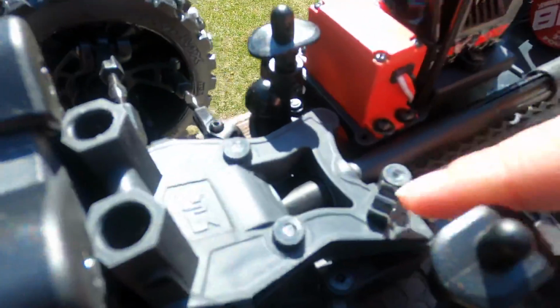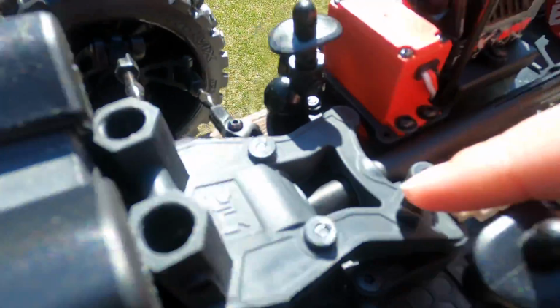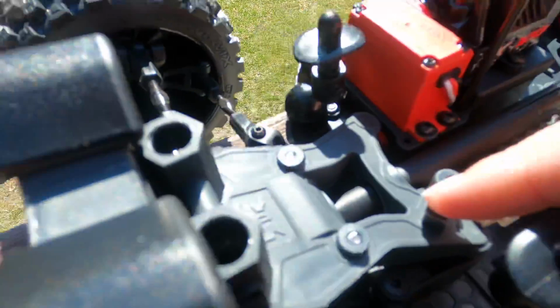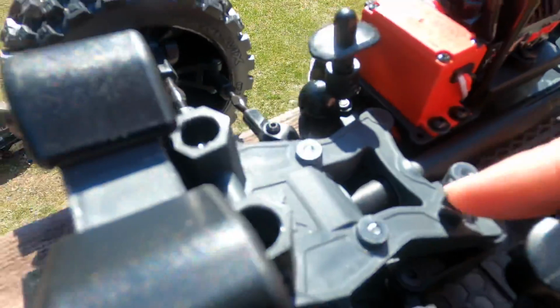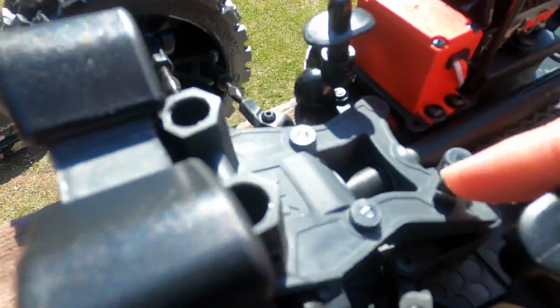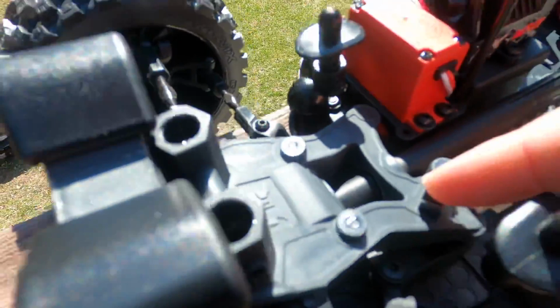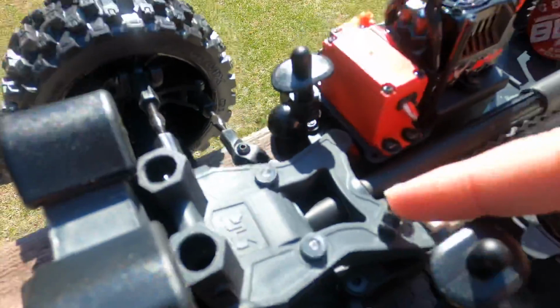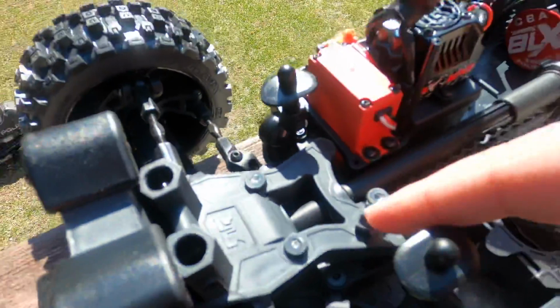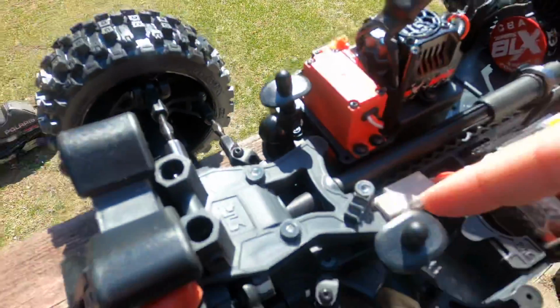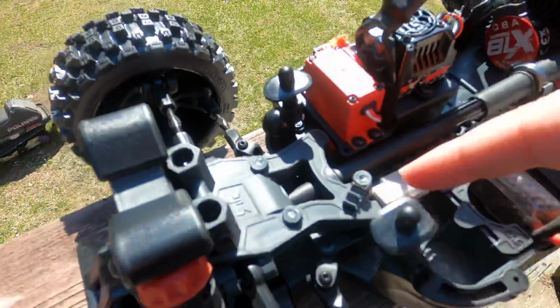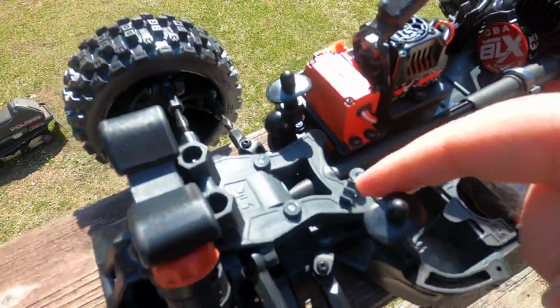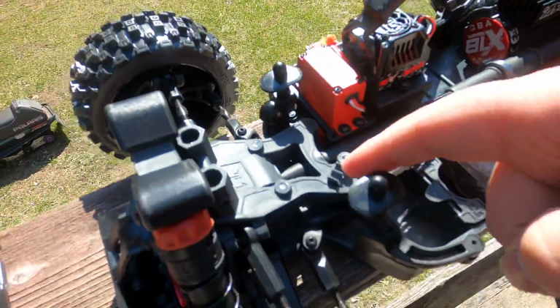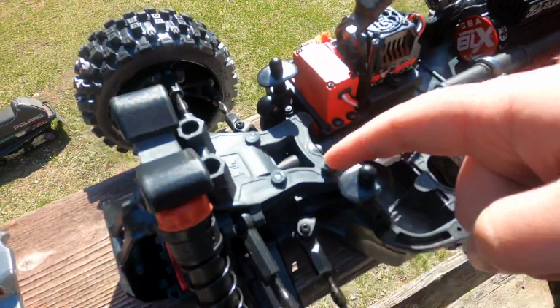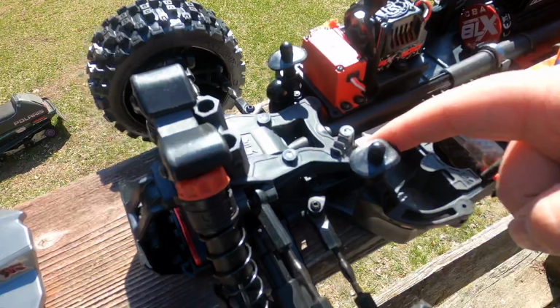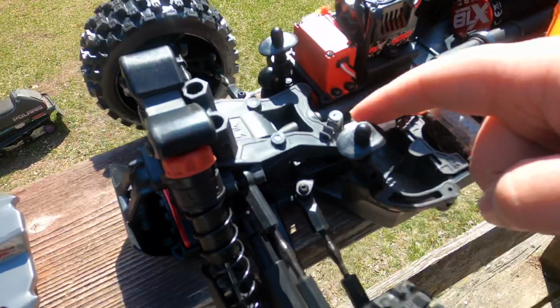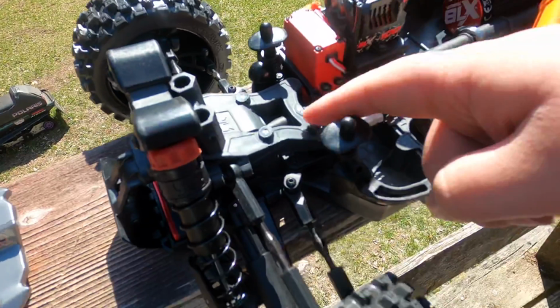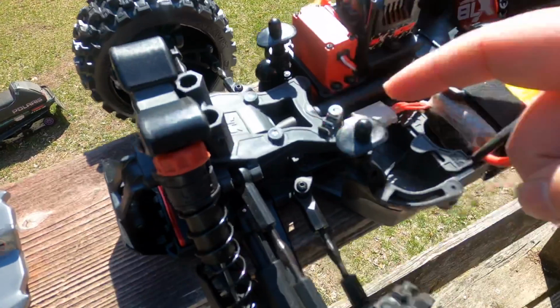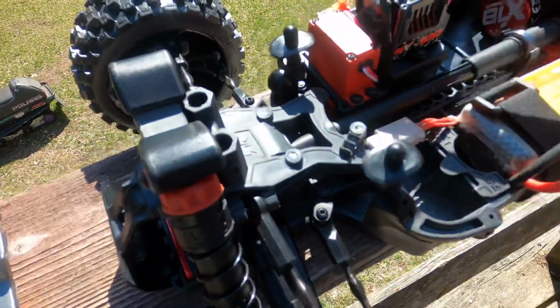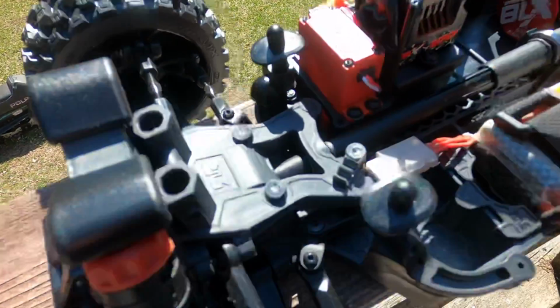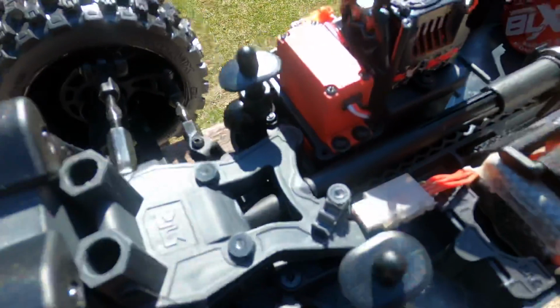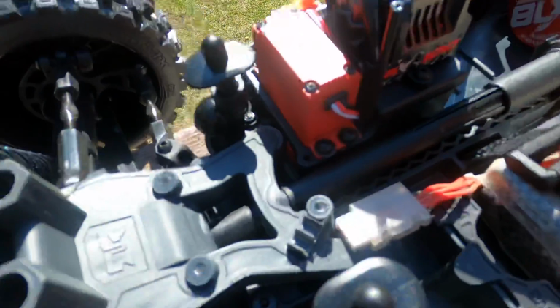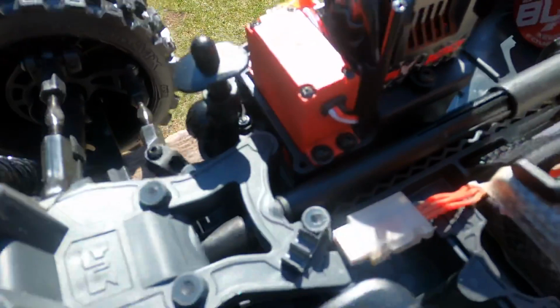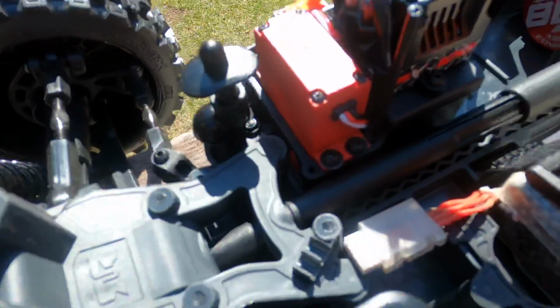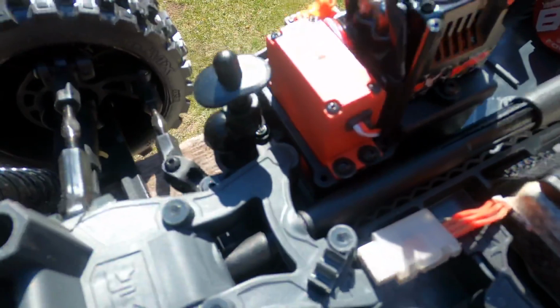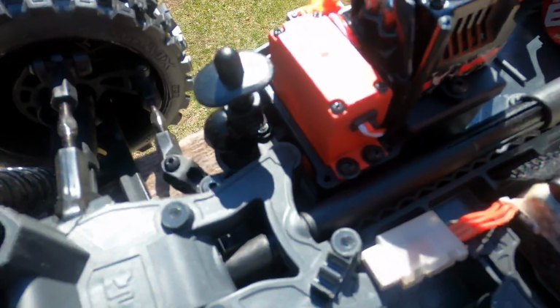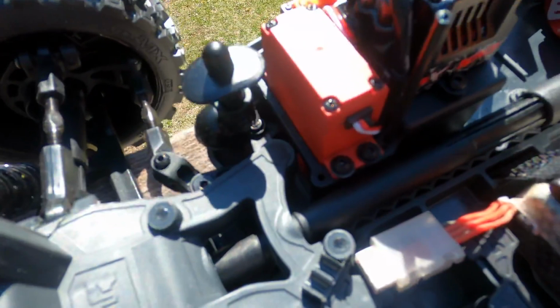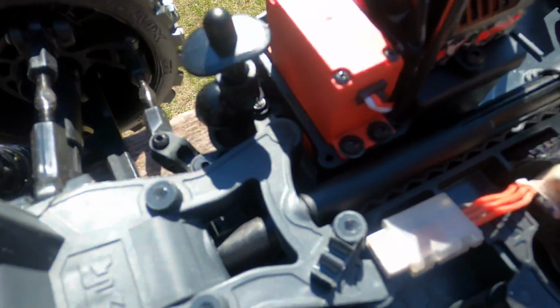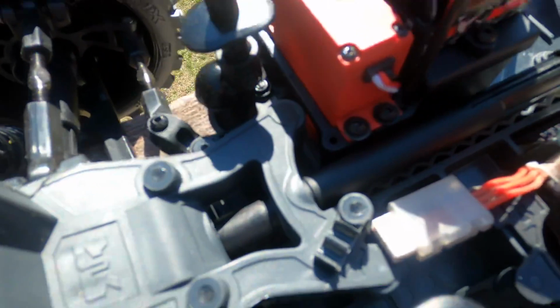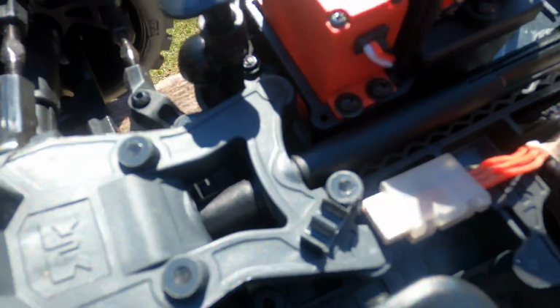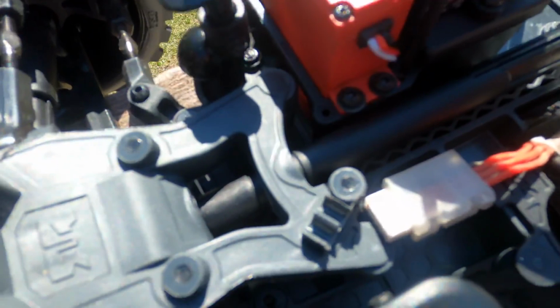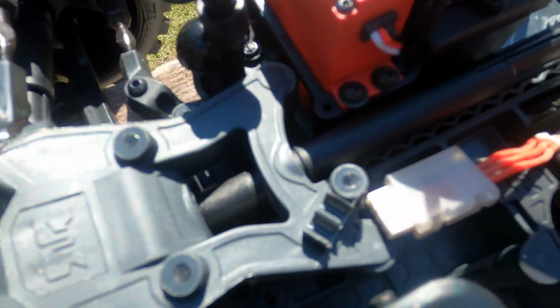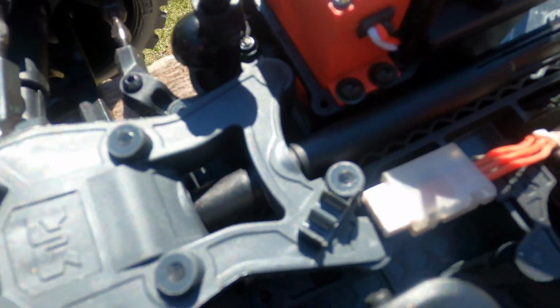There are these wire louvers here. I'm not sure what those are for. If anyone does know what those are for, let me know.